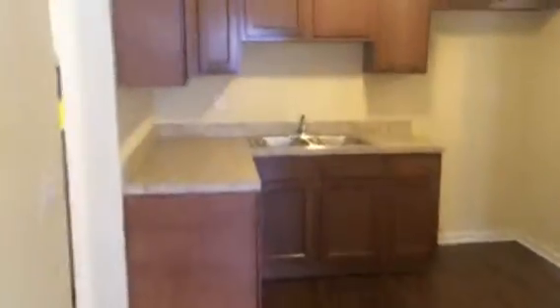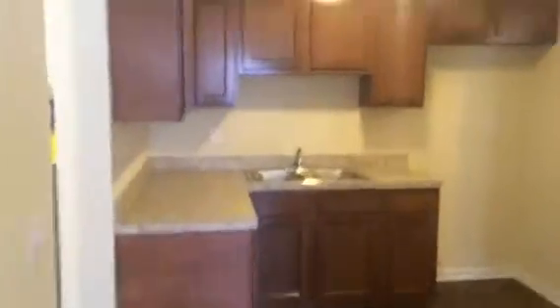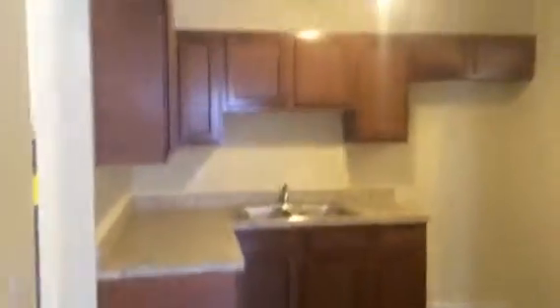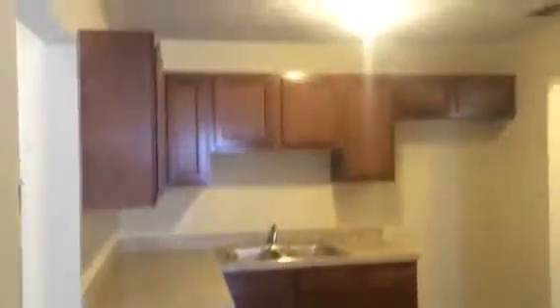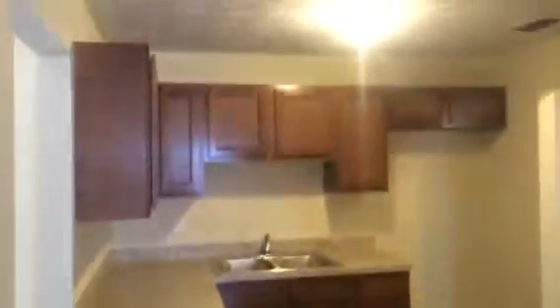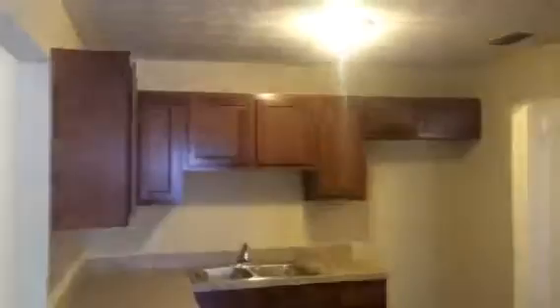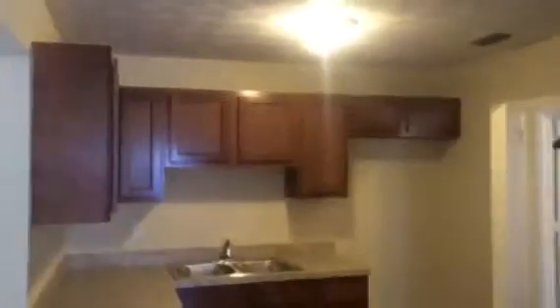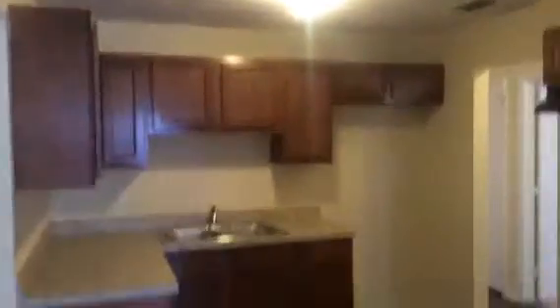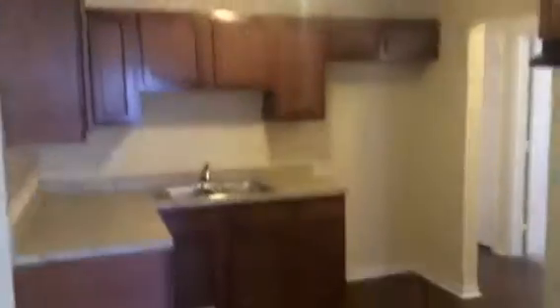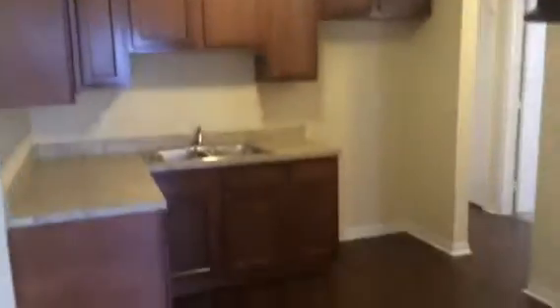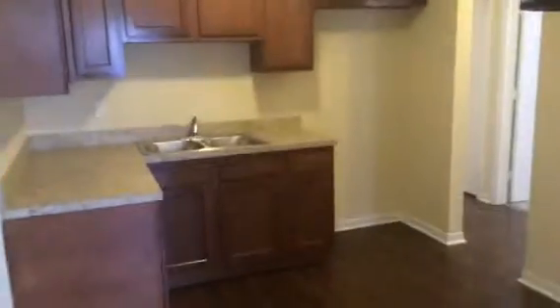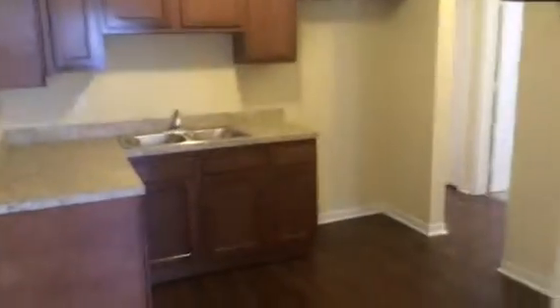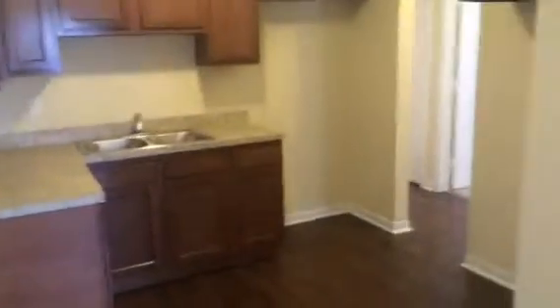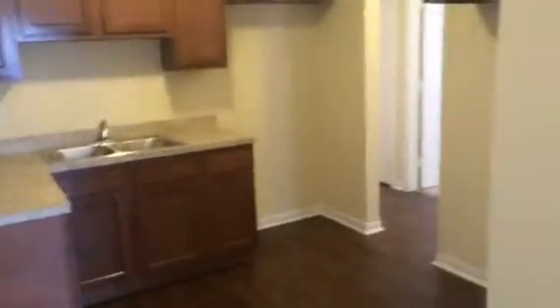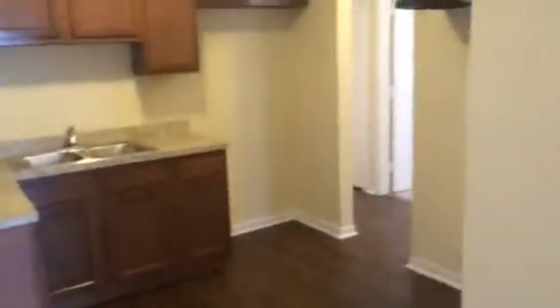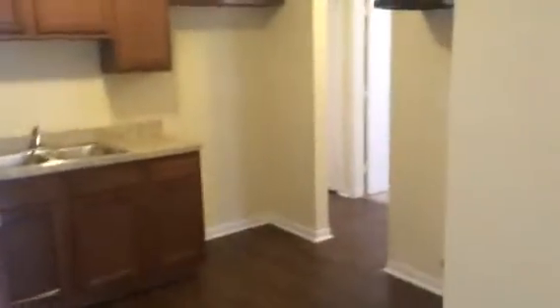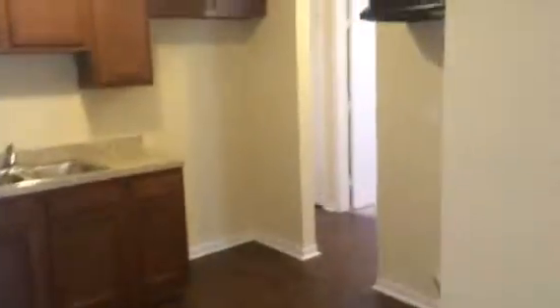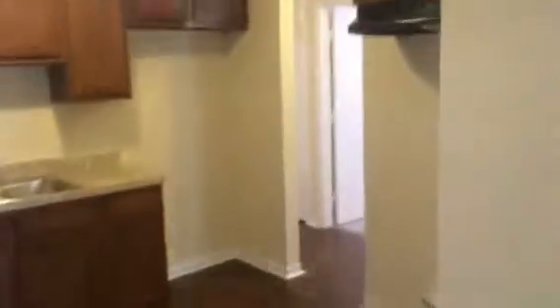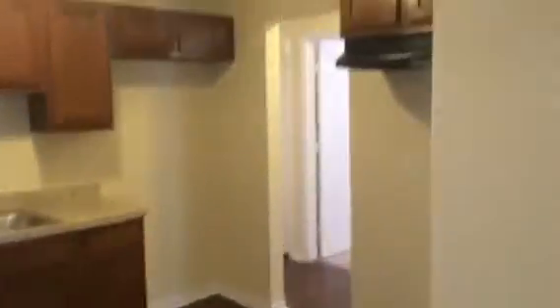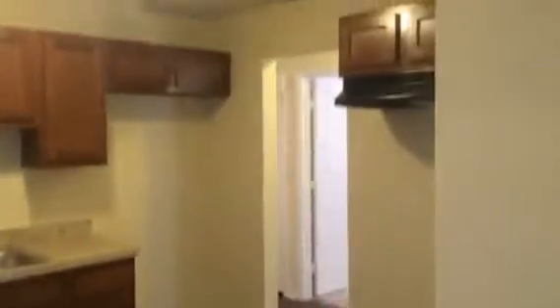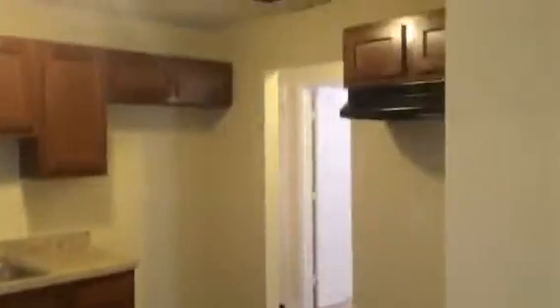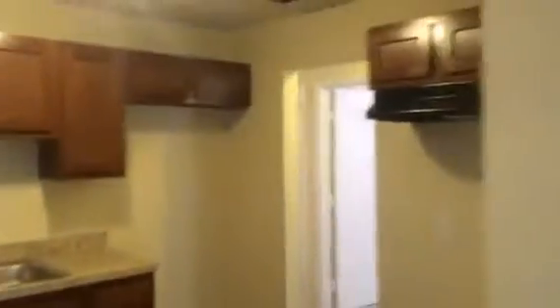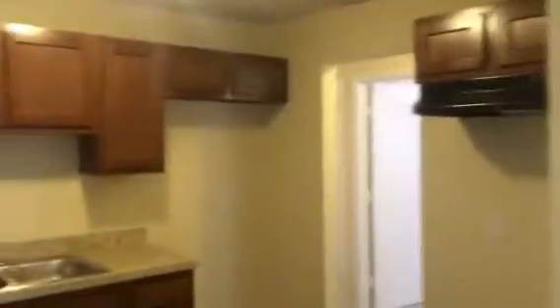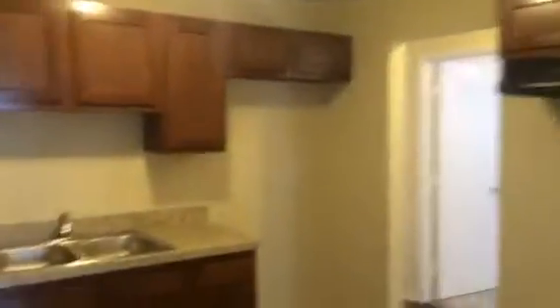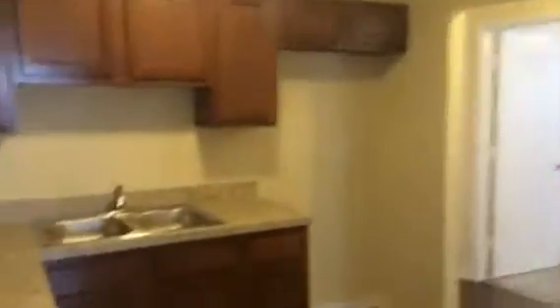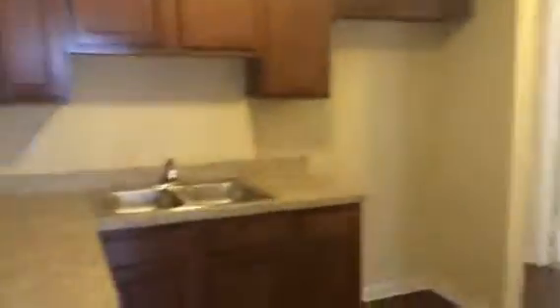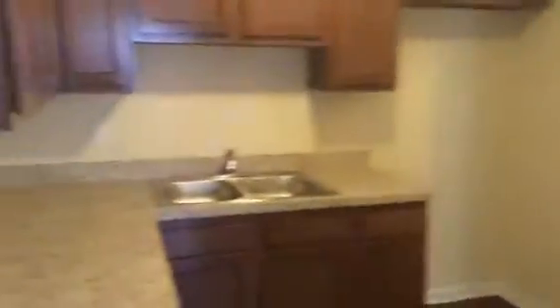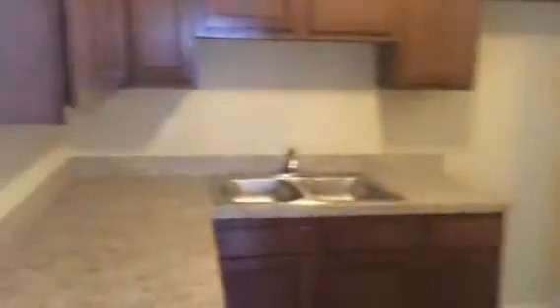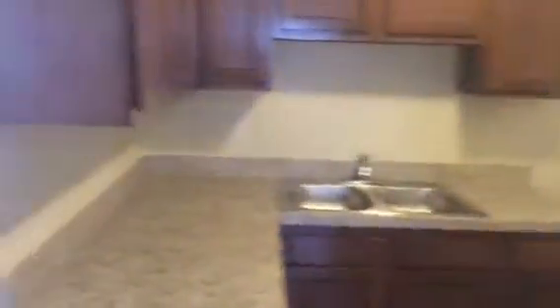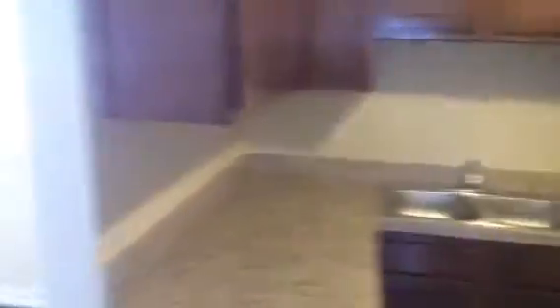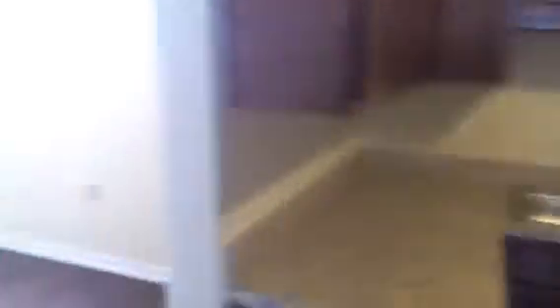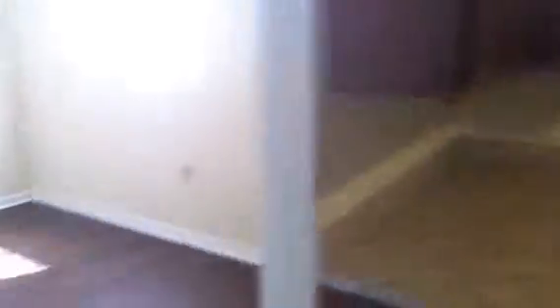Here in the kitchen, we installed new cabinets and tops. We'll install new black appliances when the resident is ready to move in.